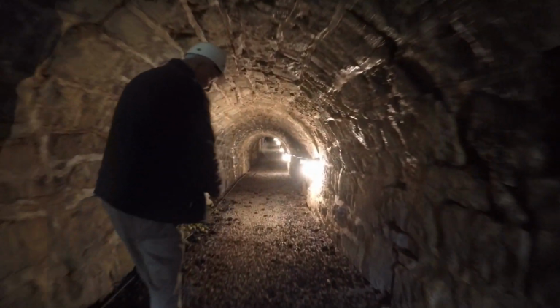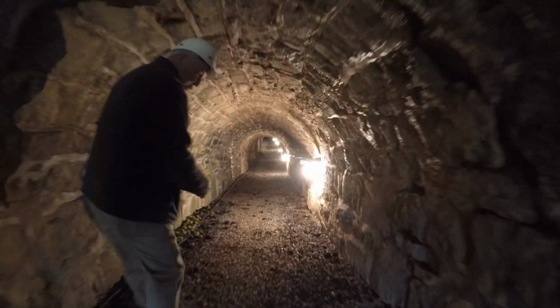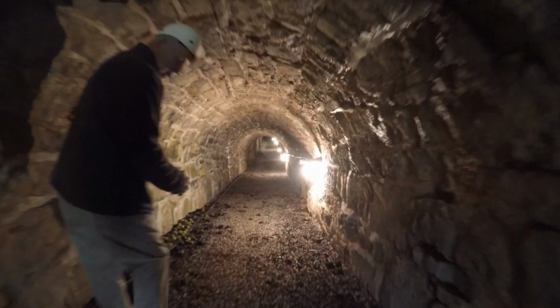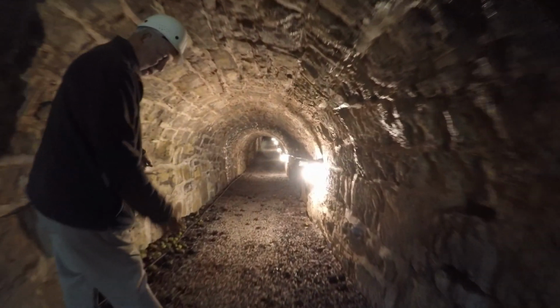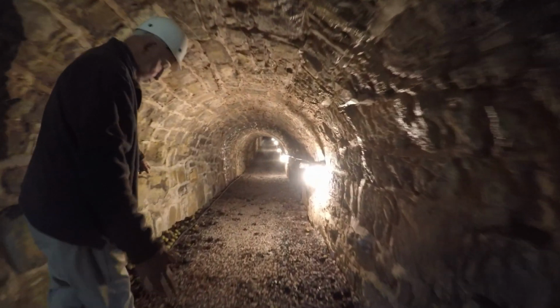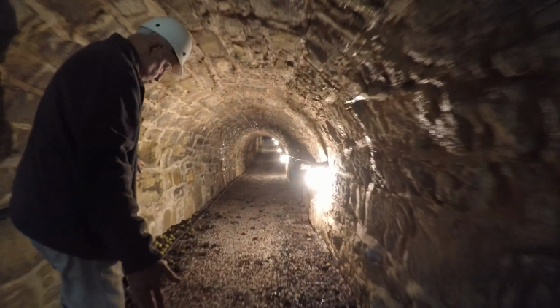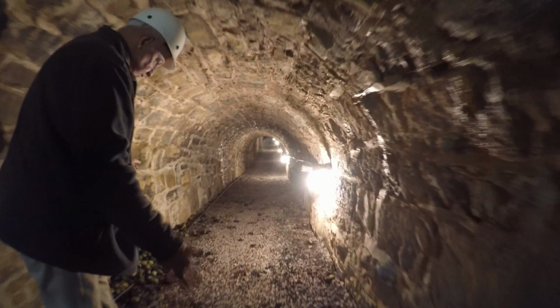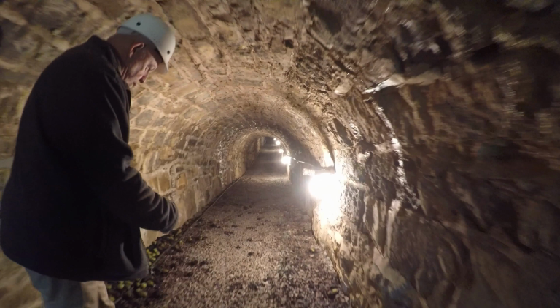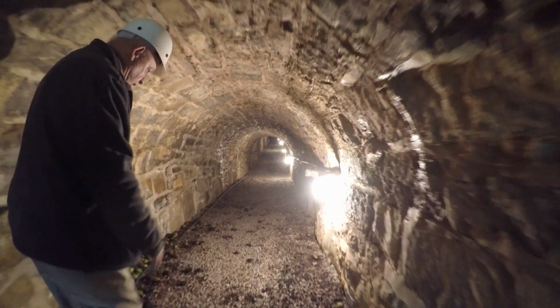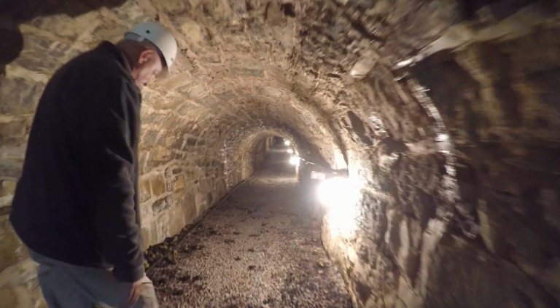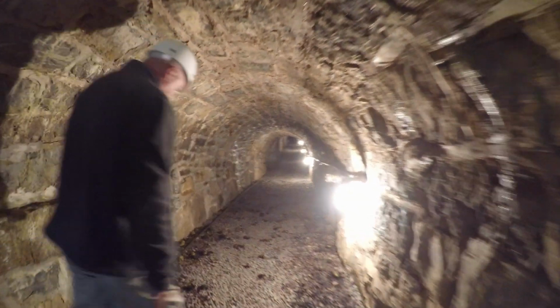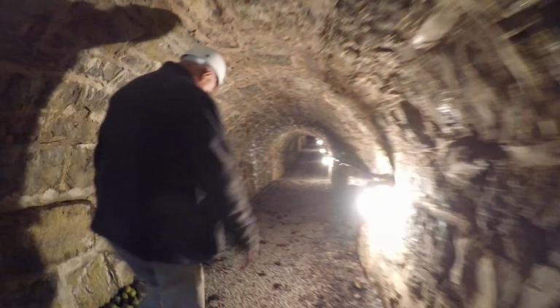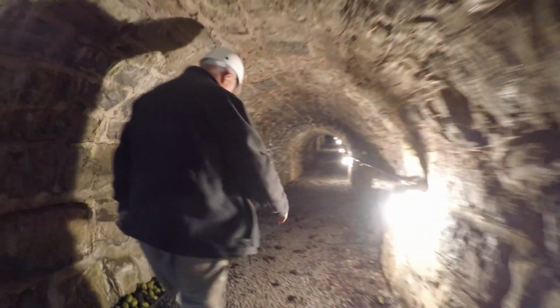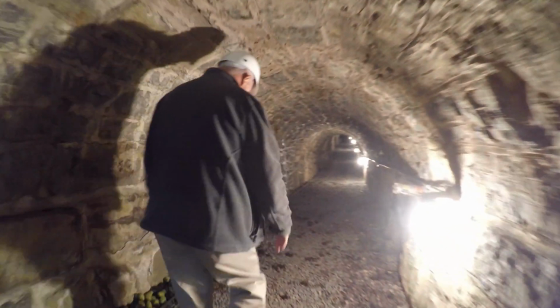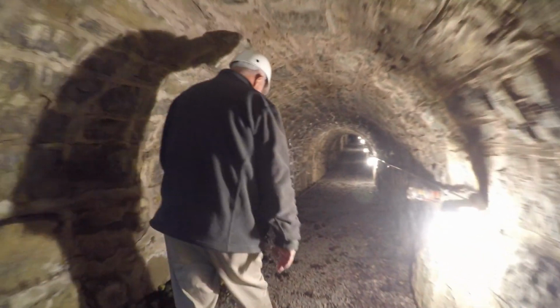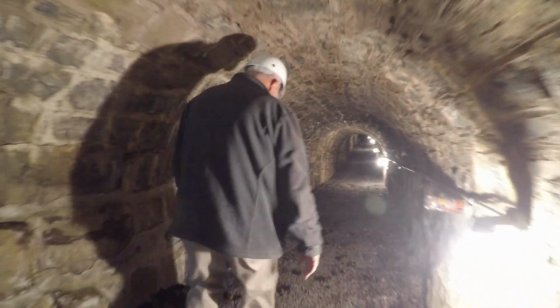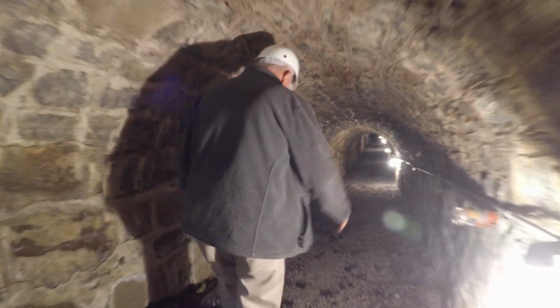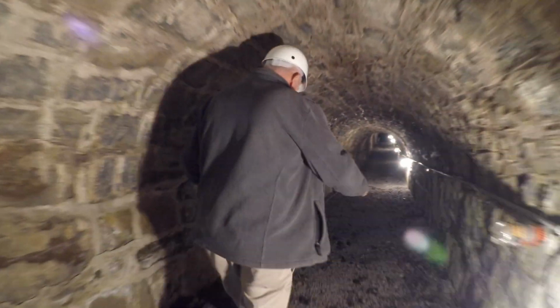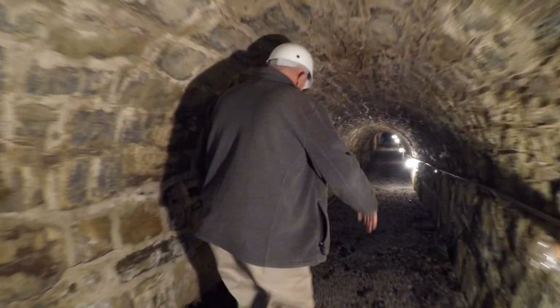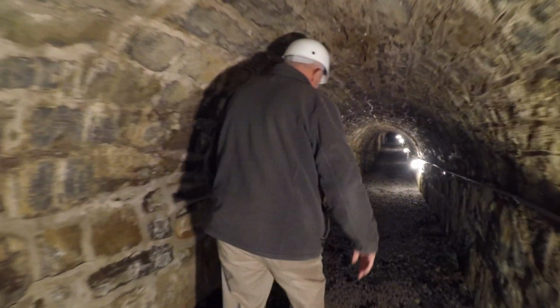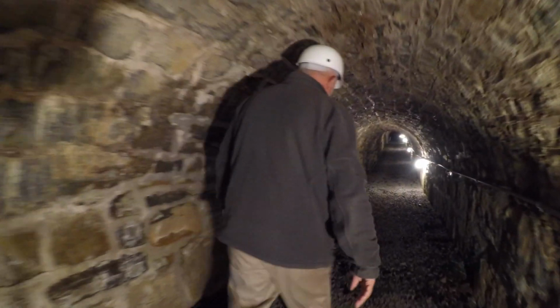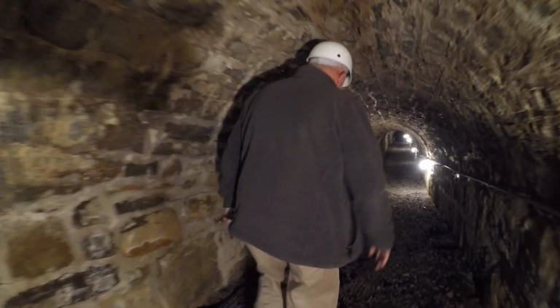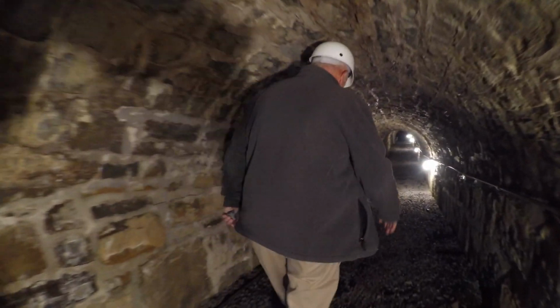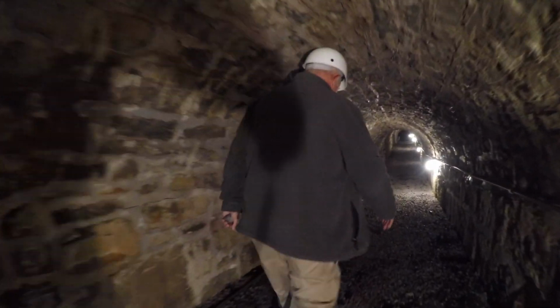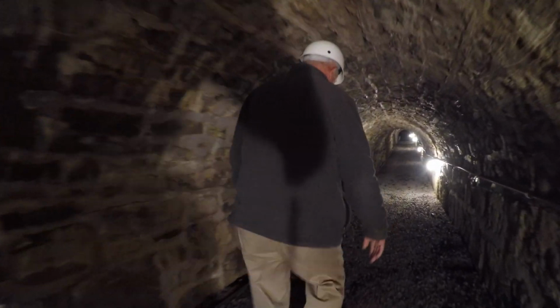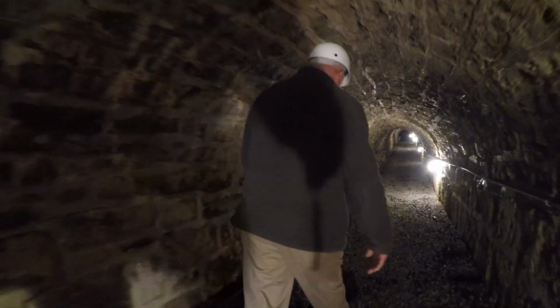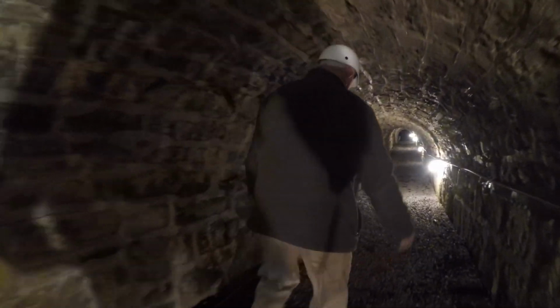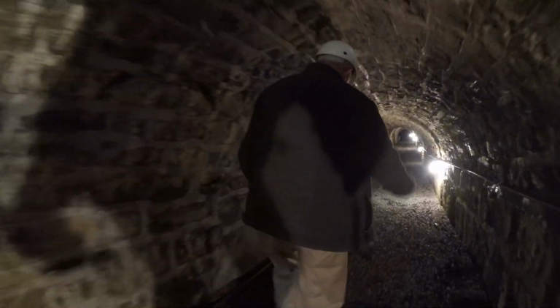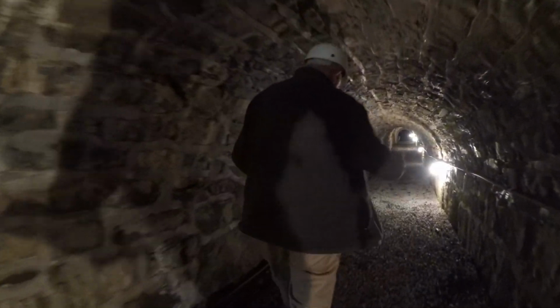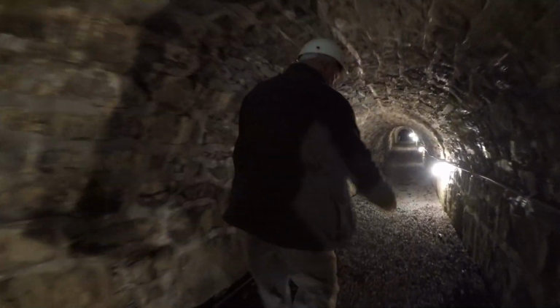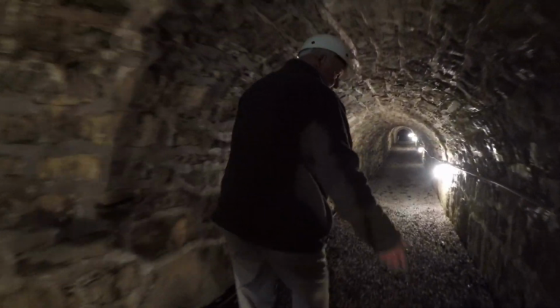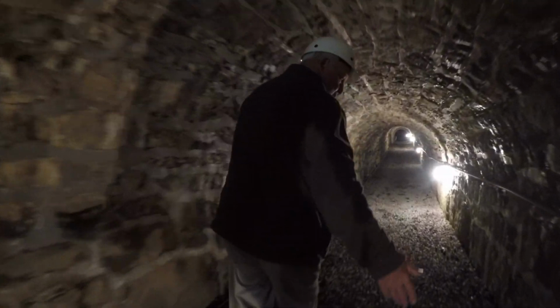Originally it had a wooden floor to keep it from eroding, because the water would have rushed out of here.